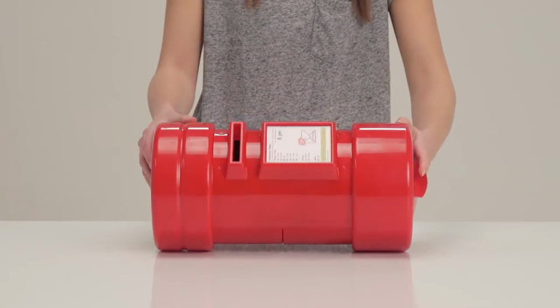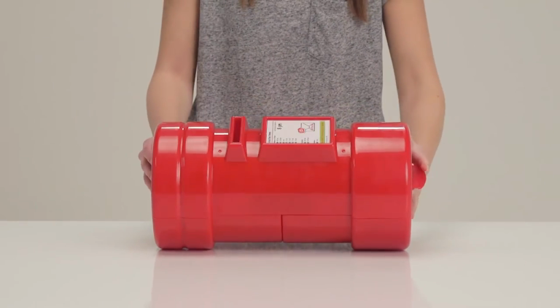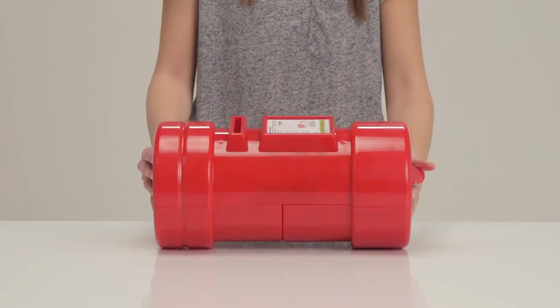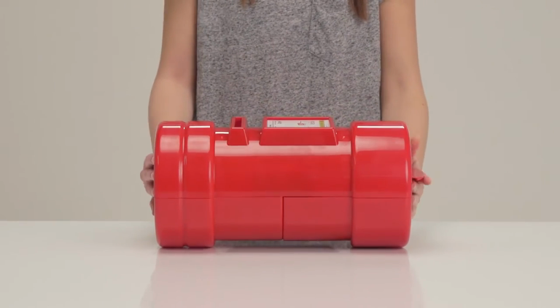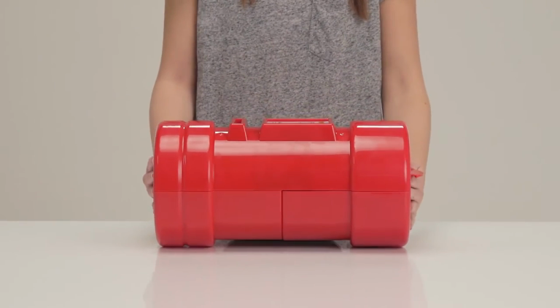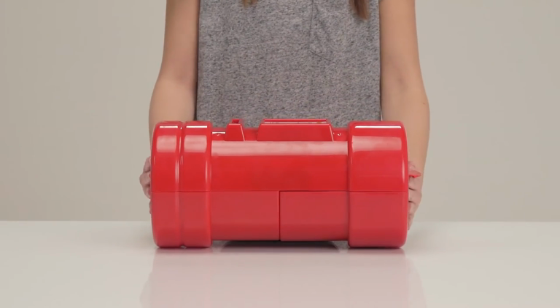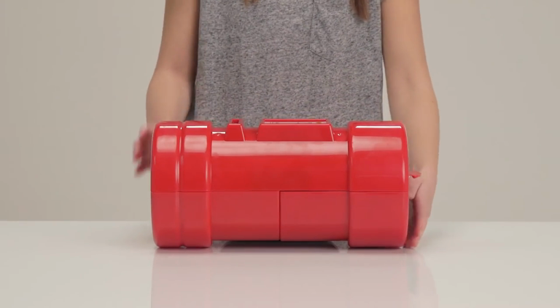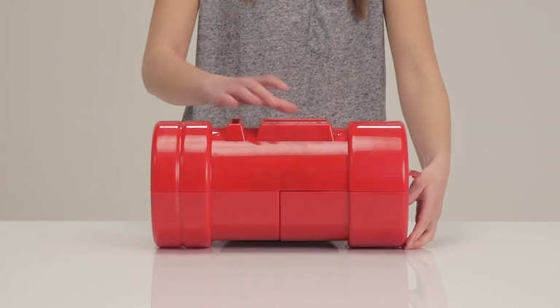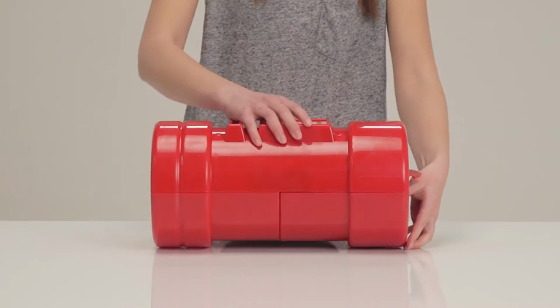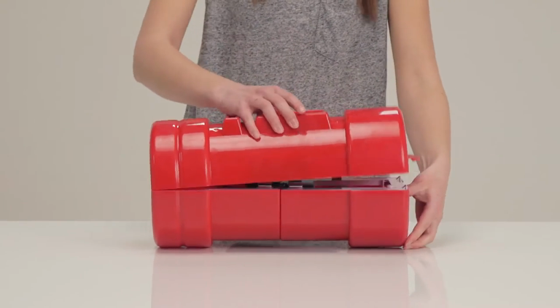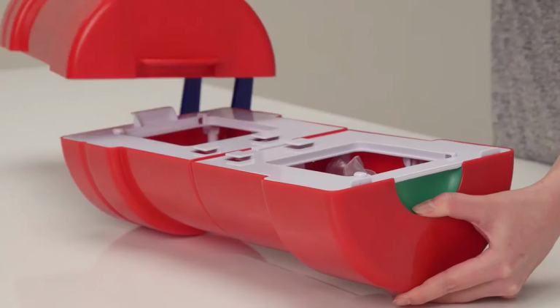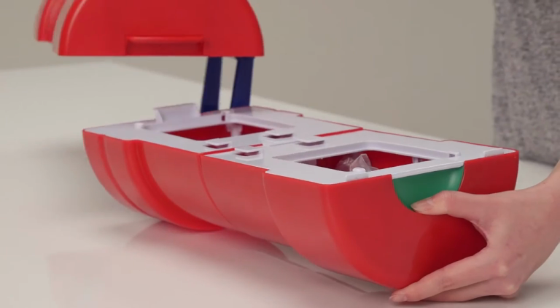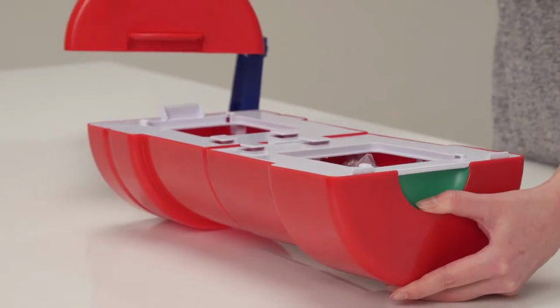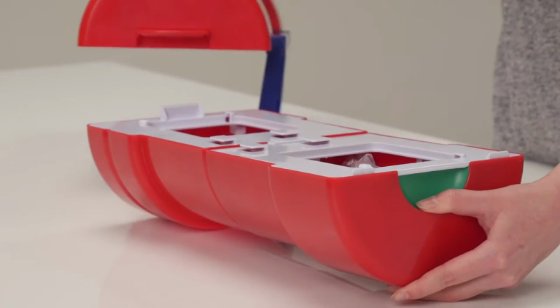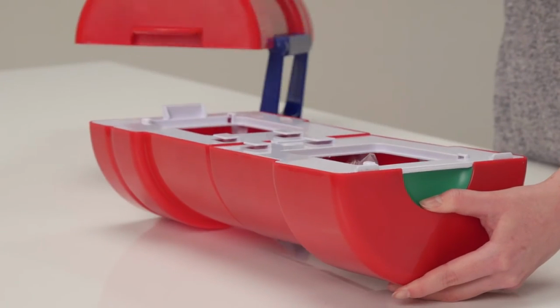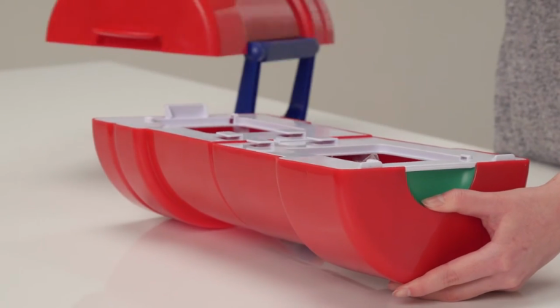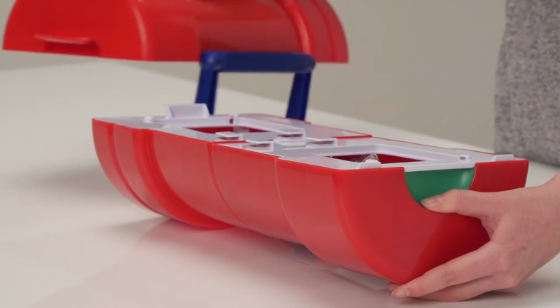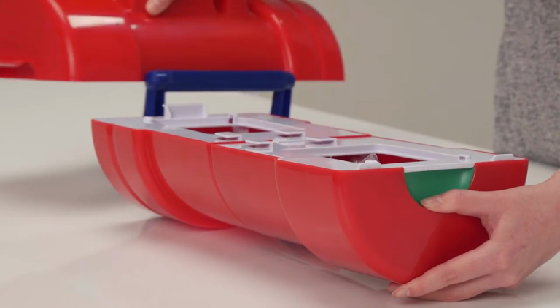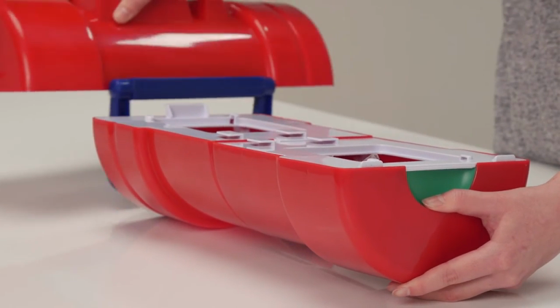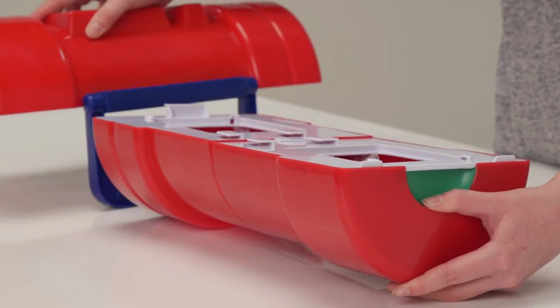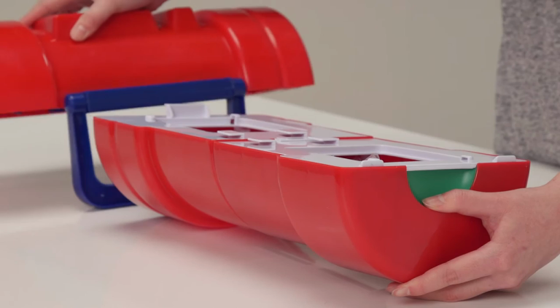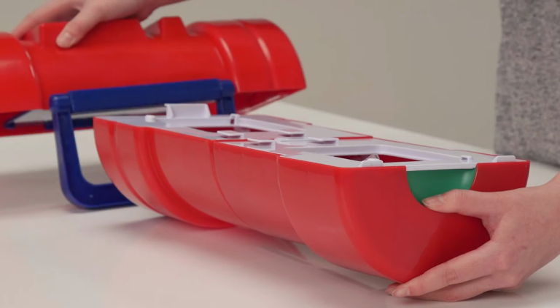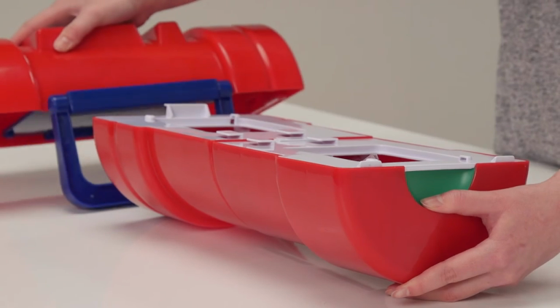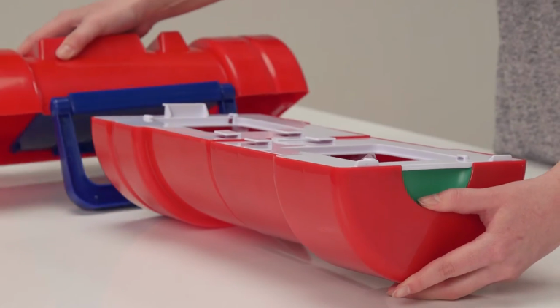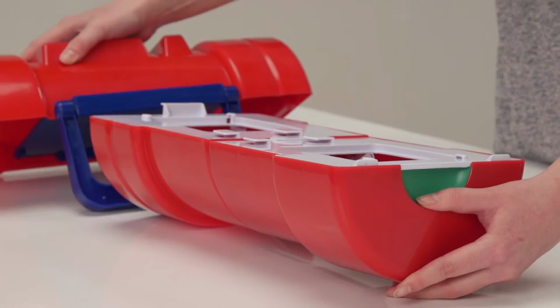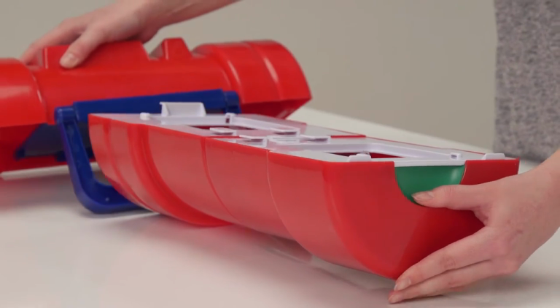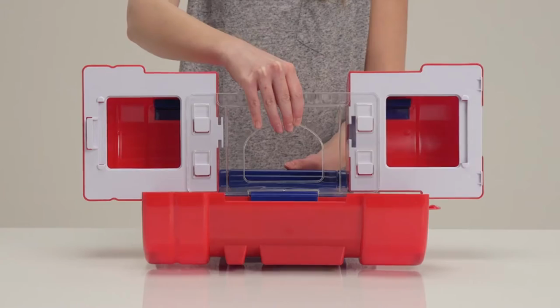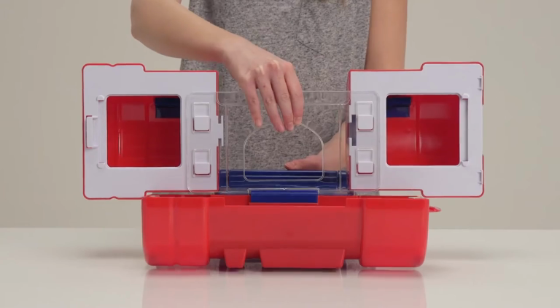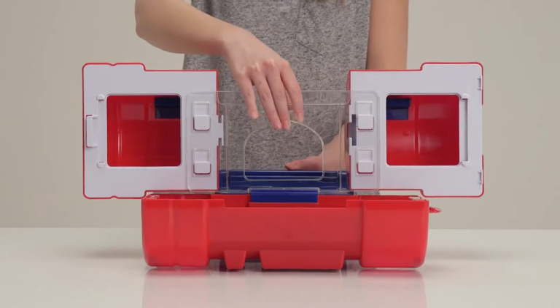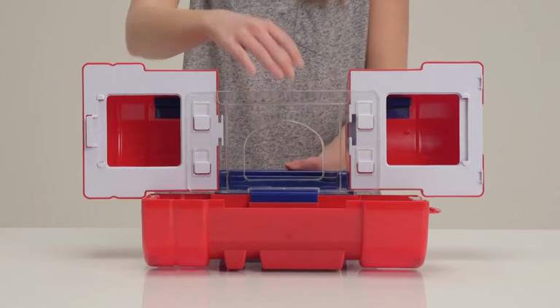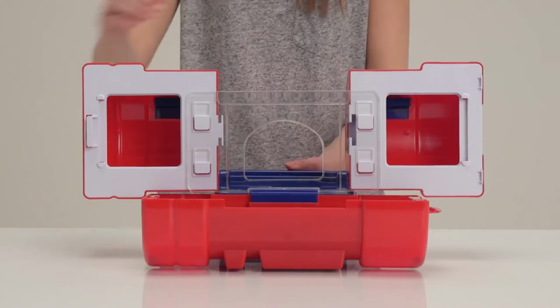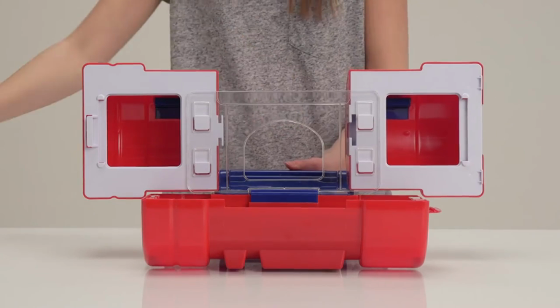And now it's time for work. The letterbox magically opens up and transforms into a post office.